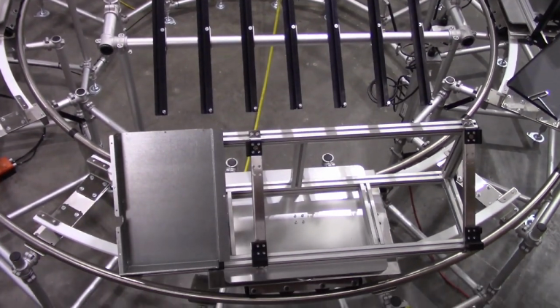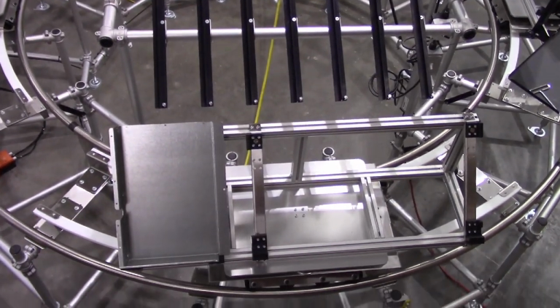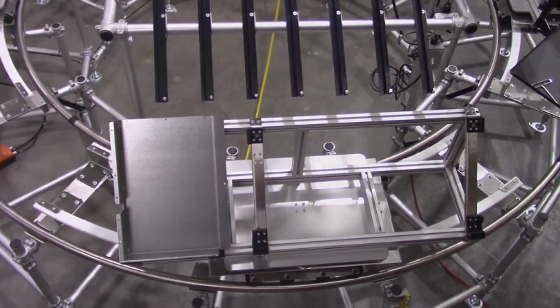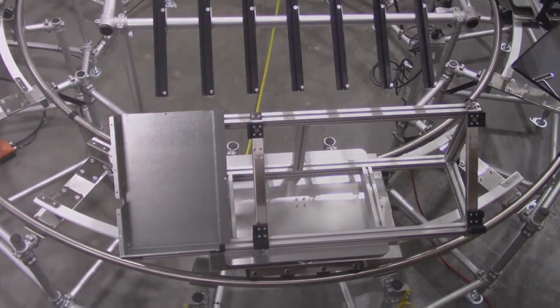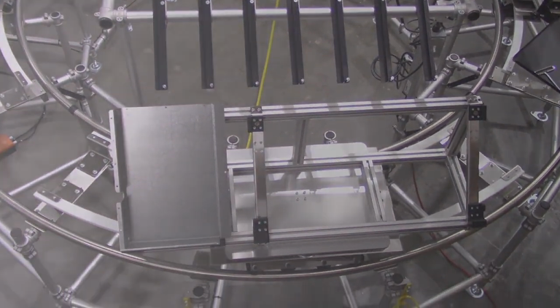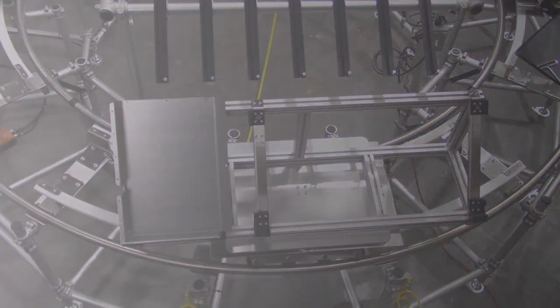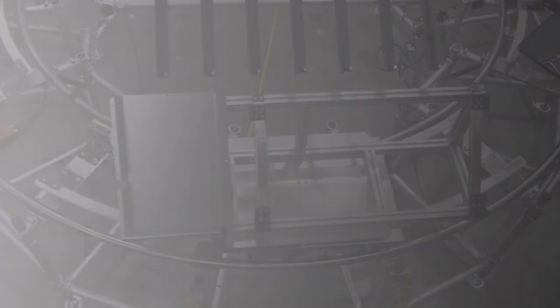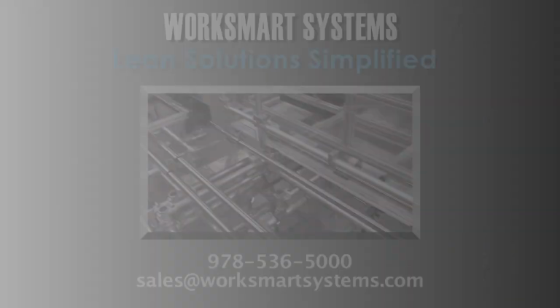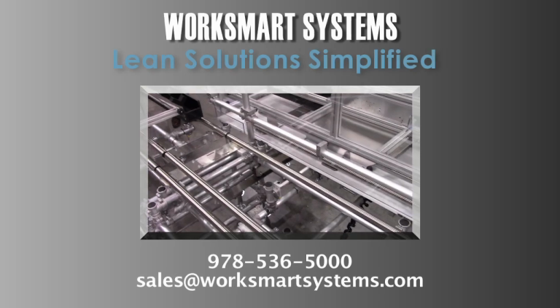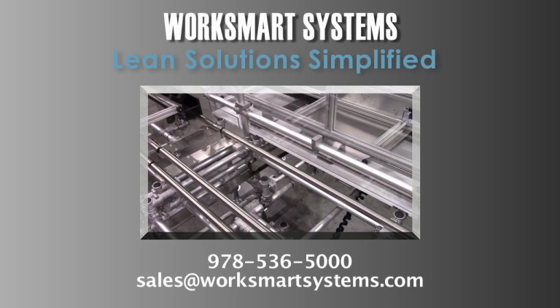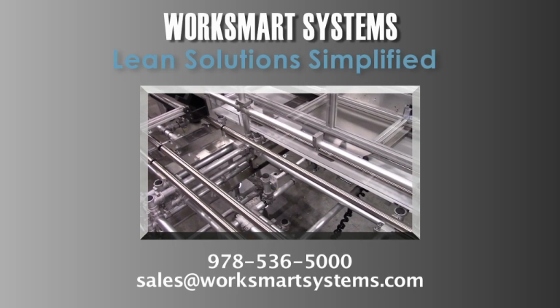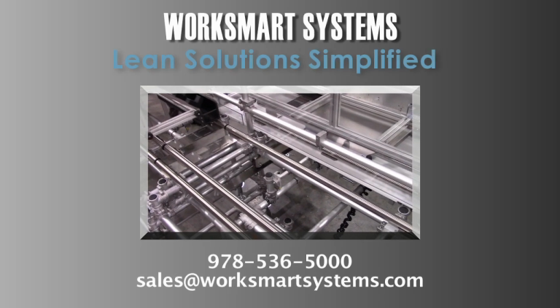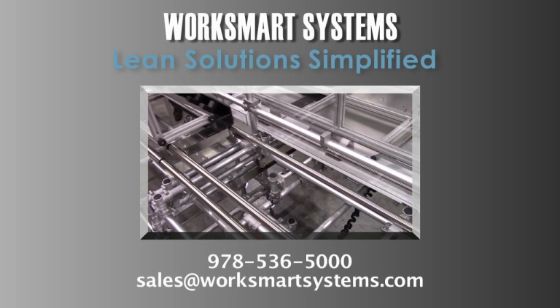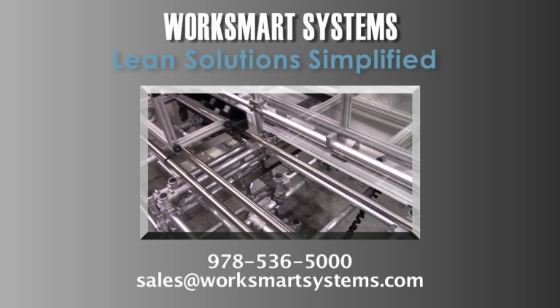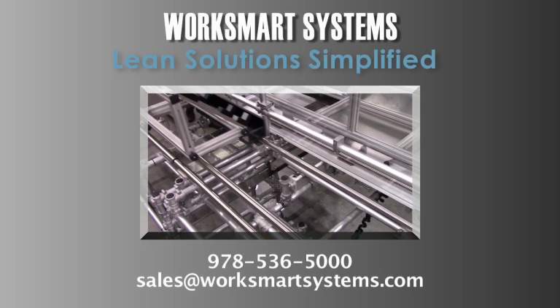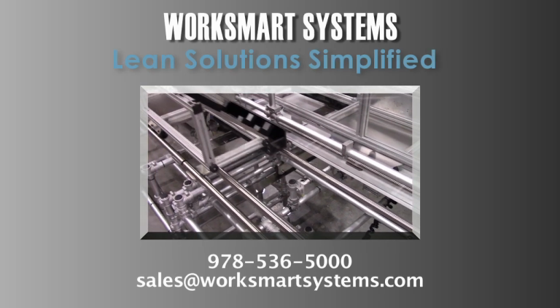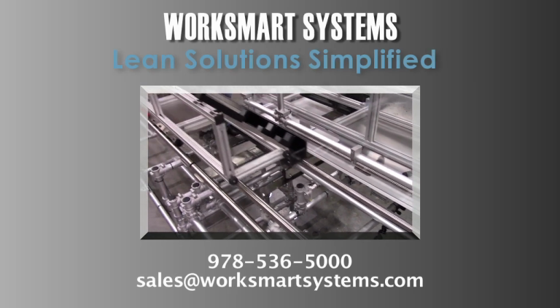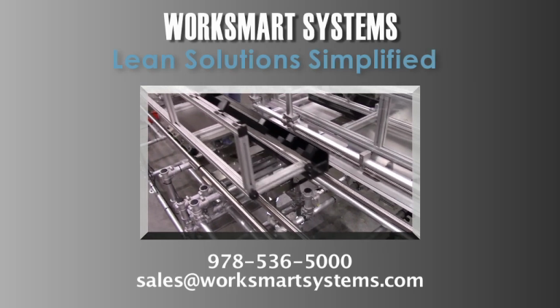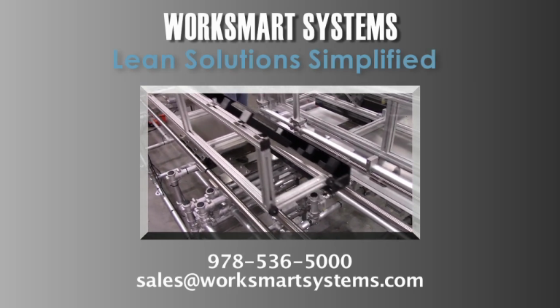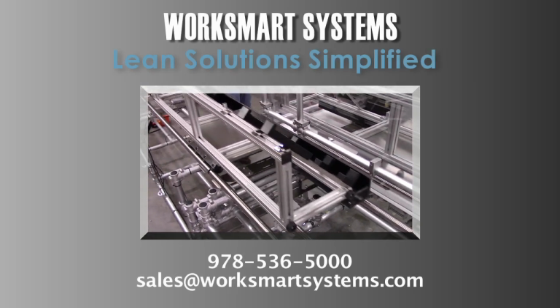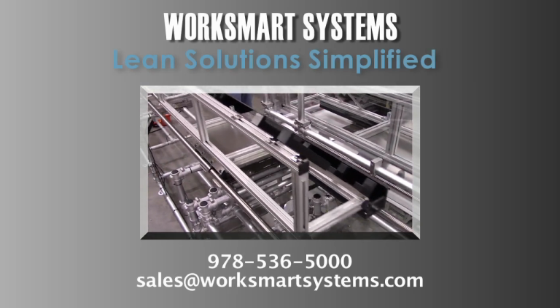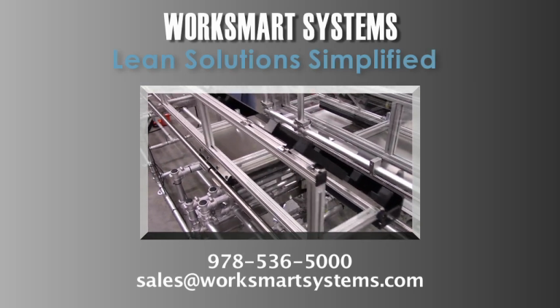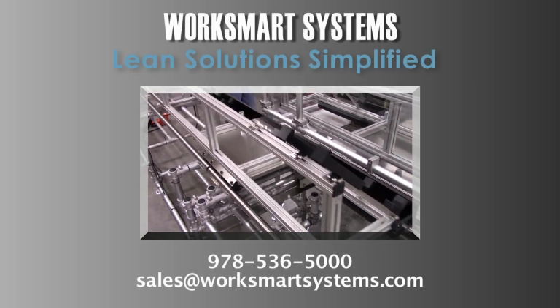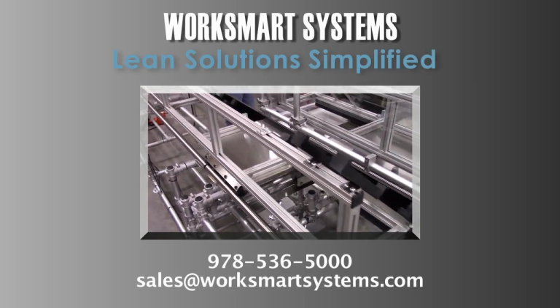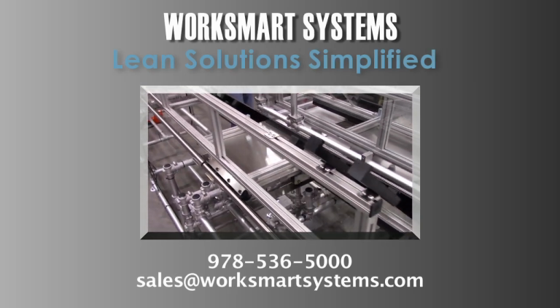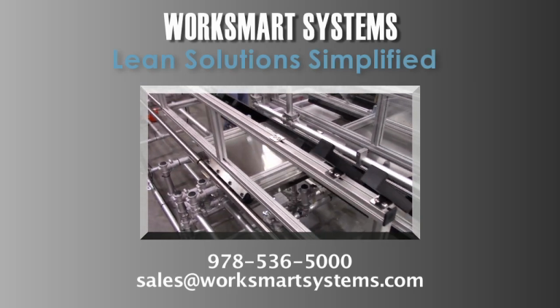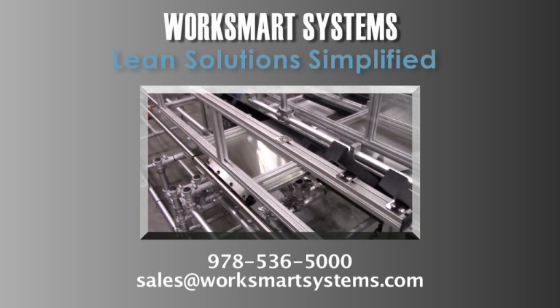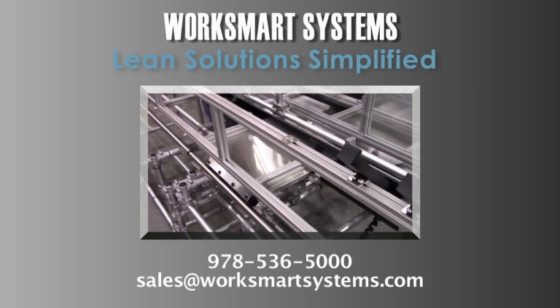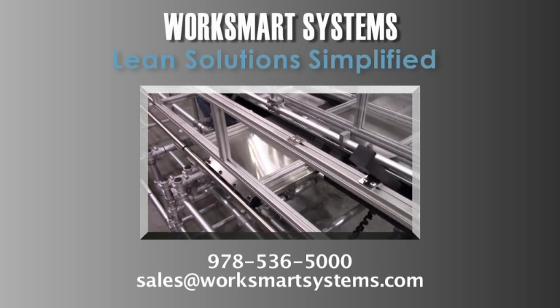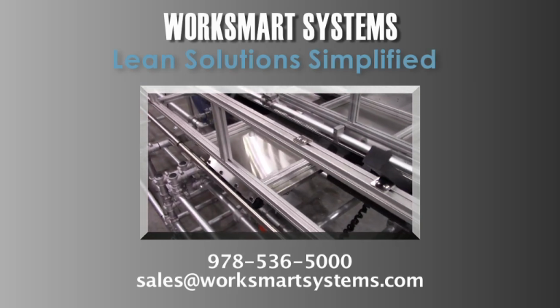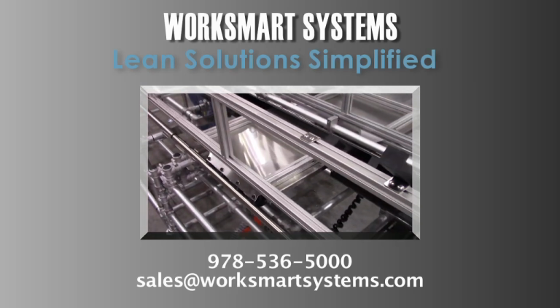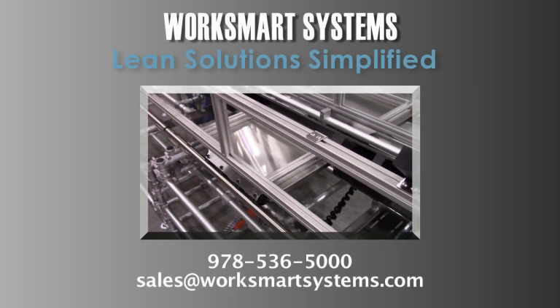How can we assist your team? Contact us at sales@WorkSmartSystems.com.